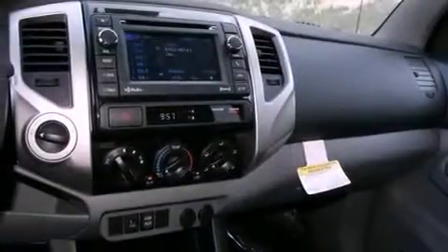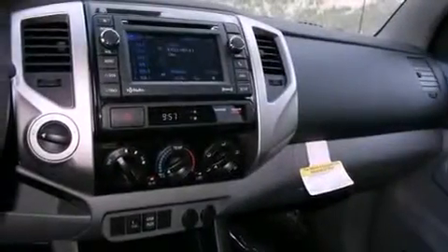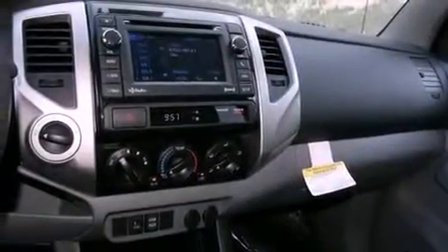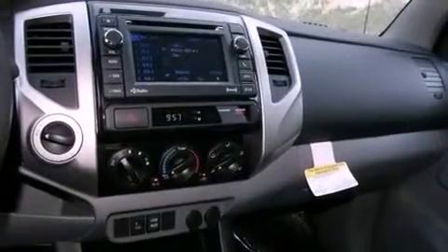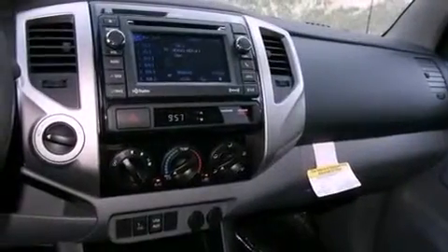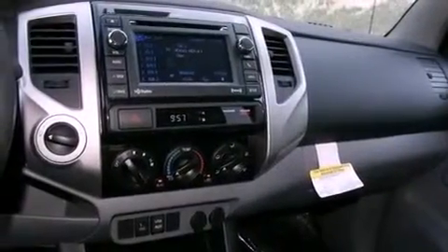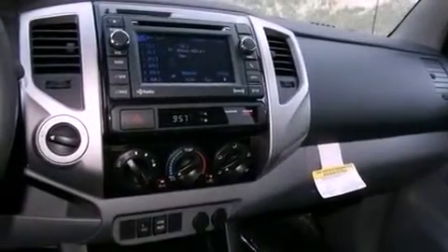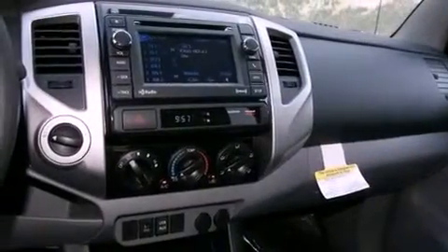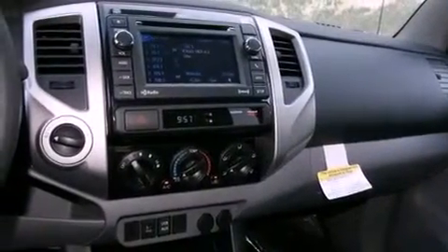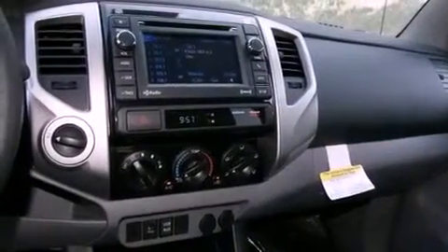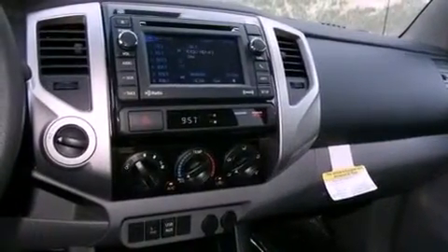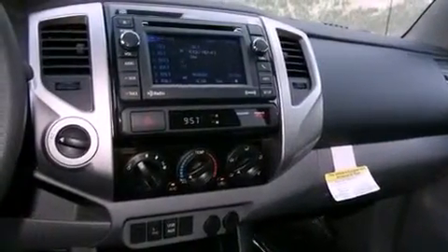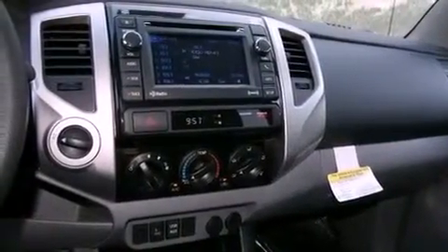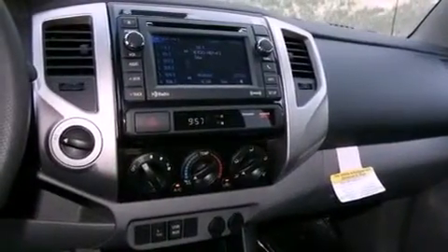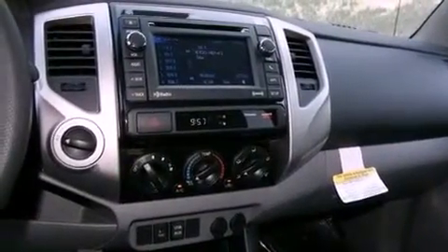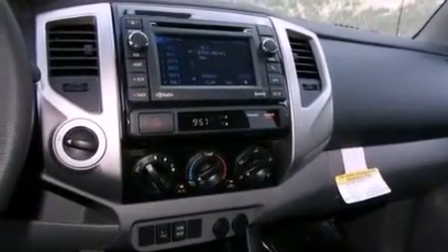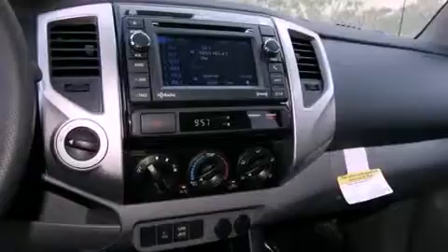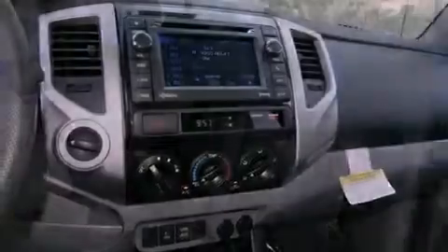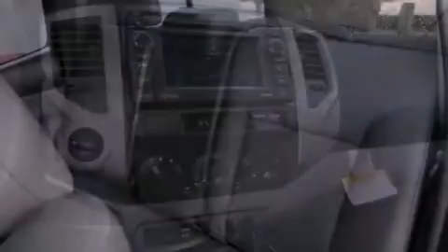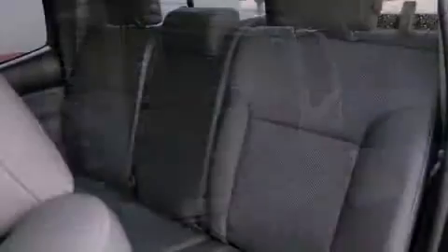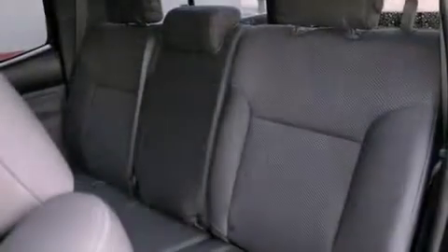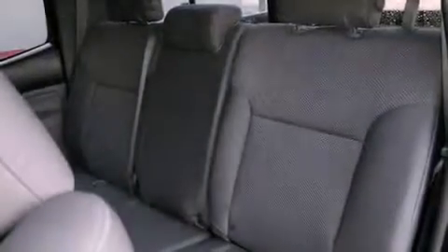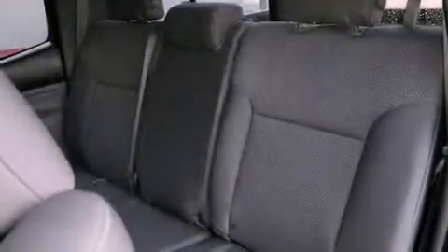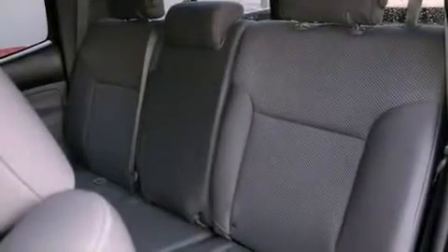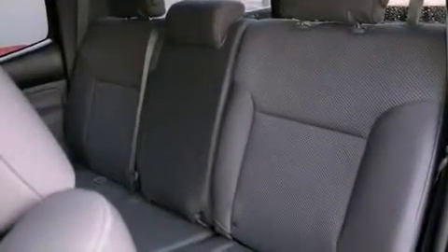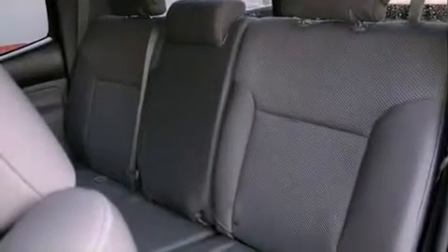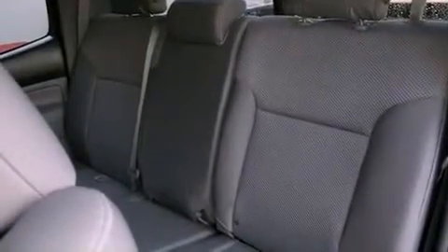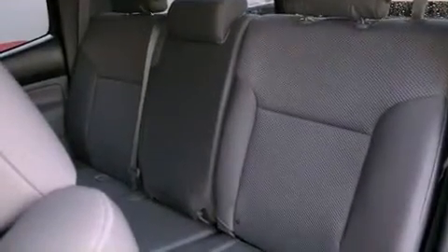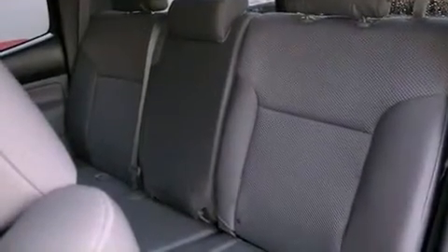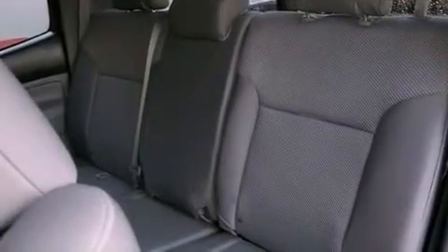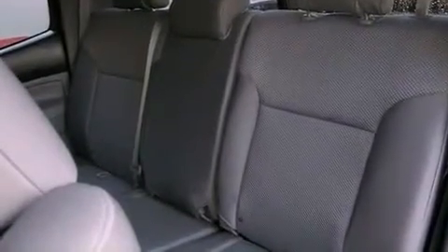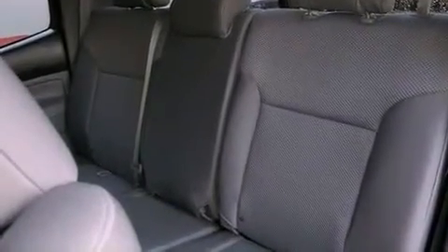A chrome grille, traction control, air conditioning, and the navigation system will help you get from point A to point B on time.